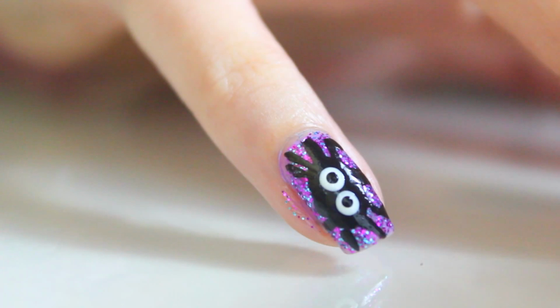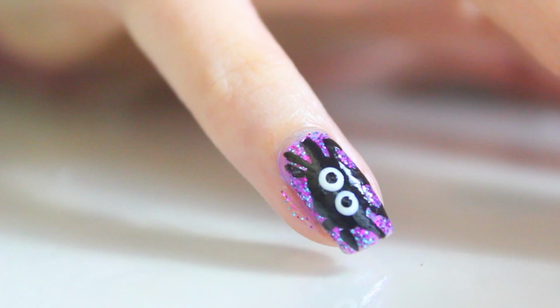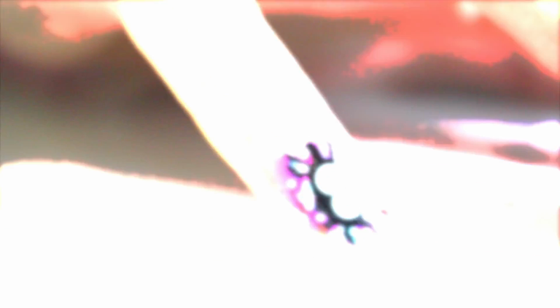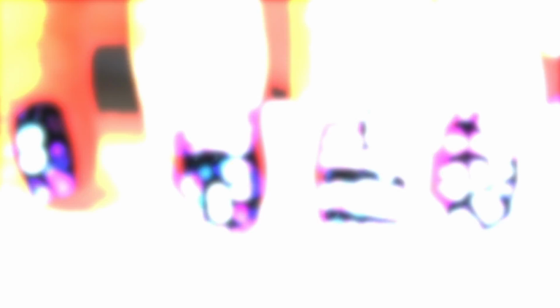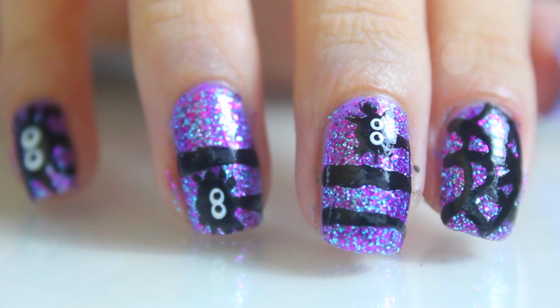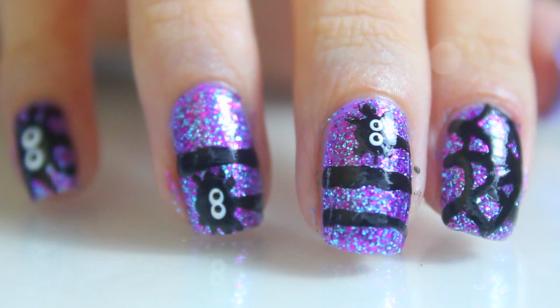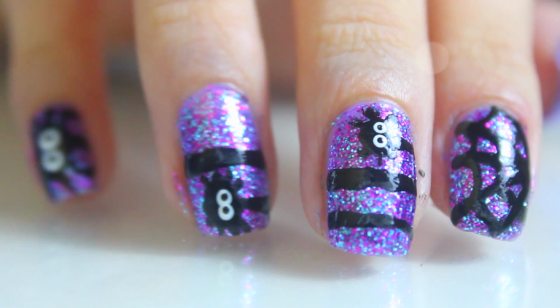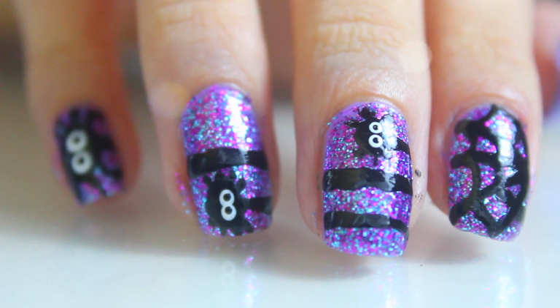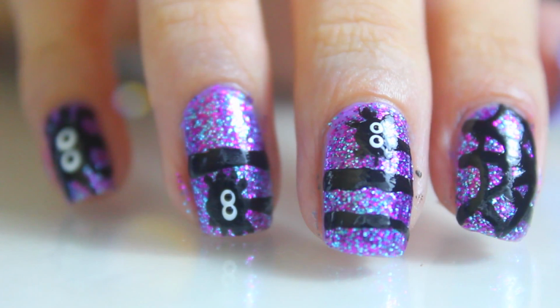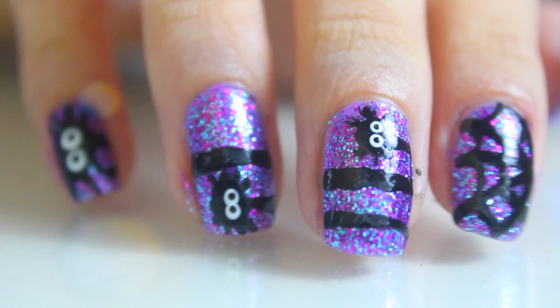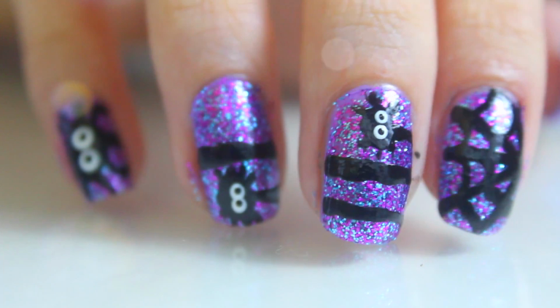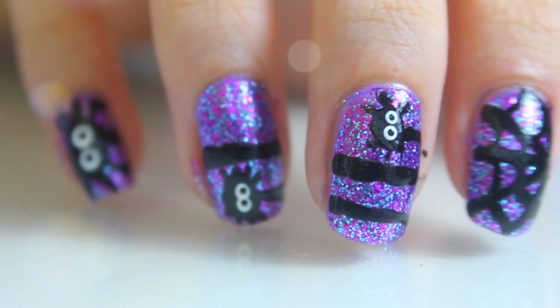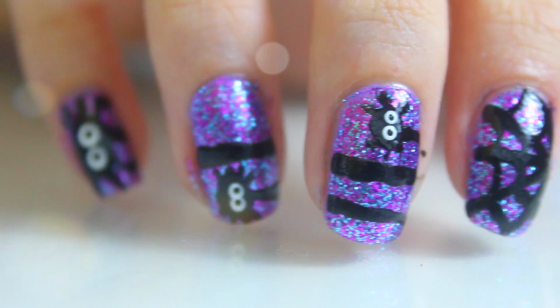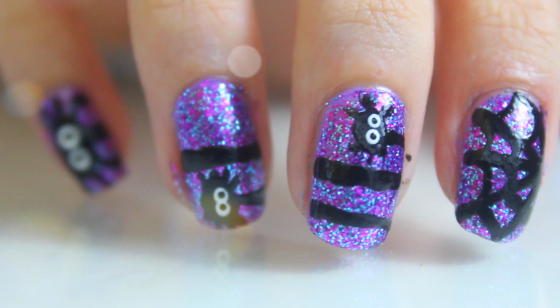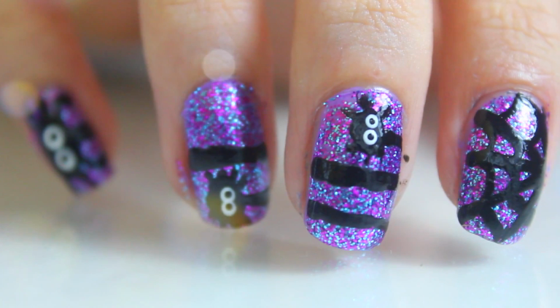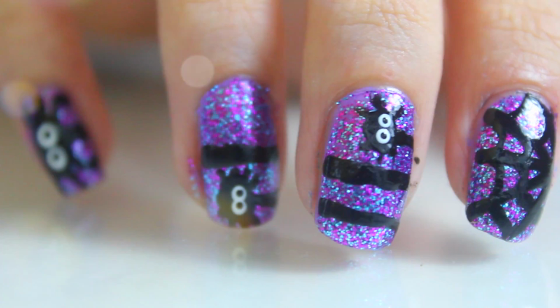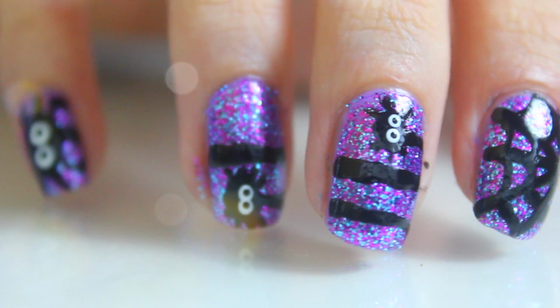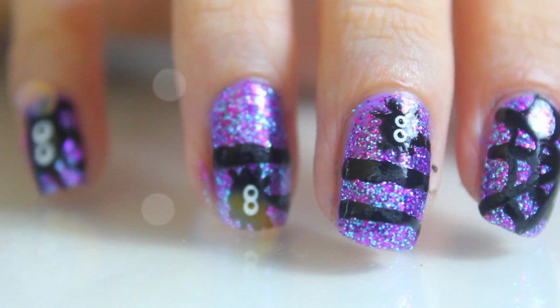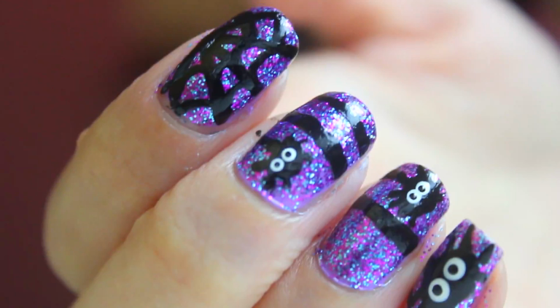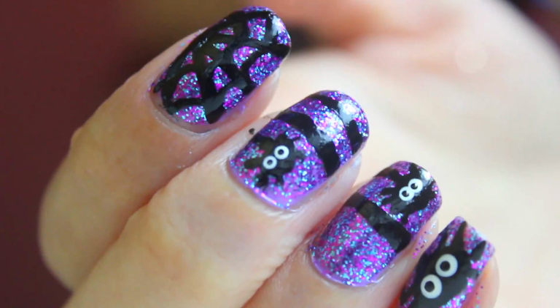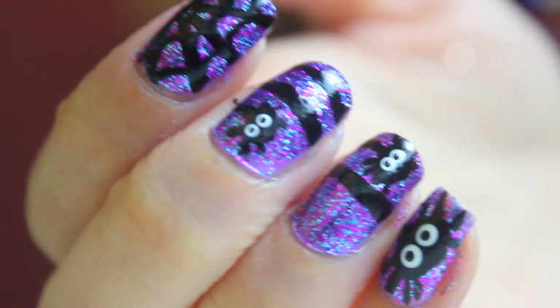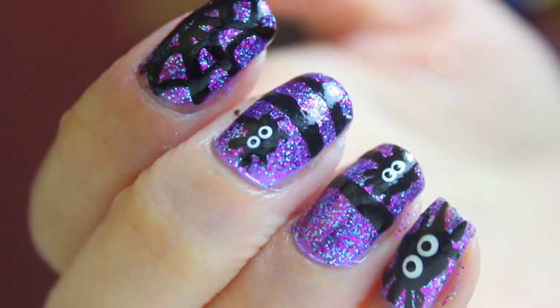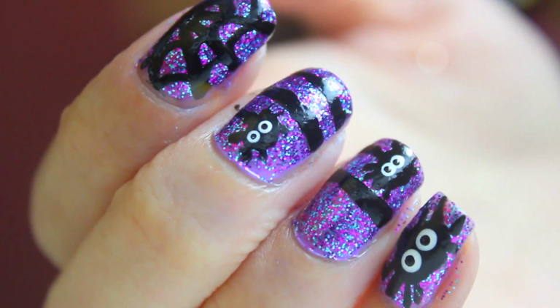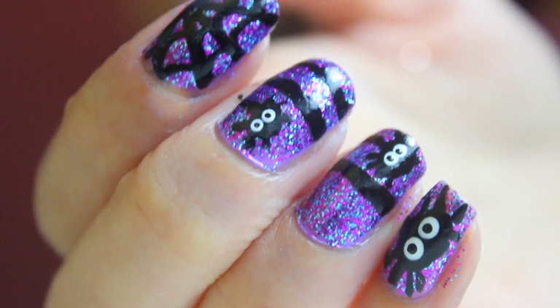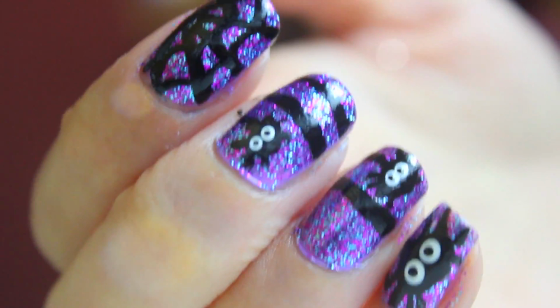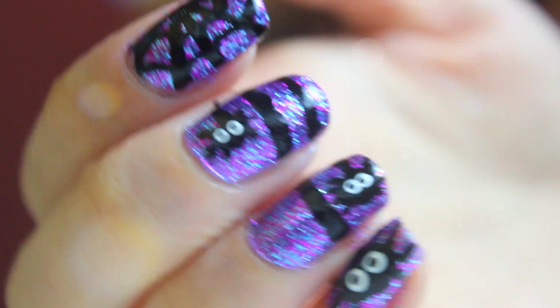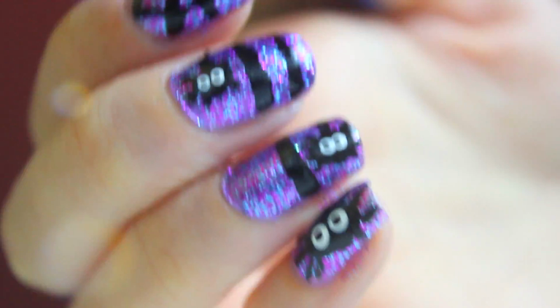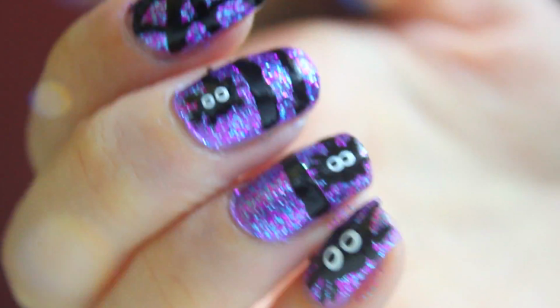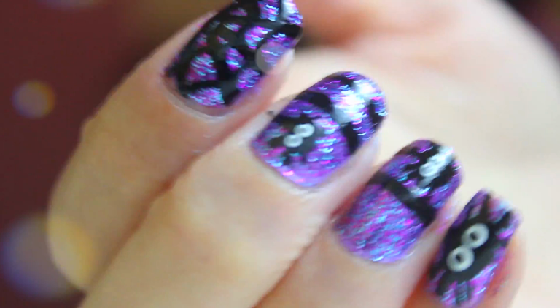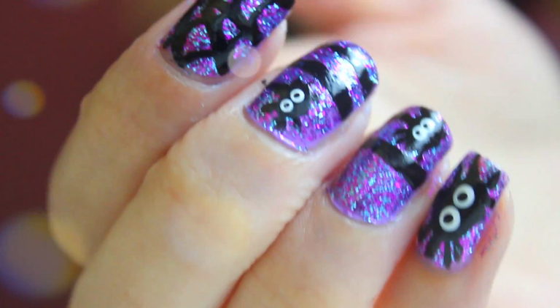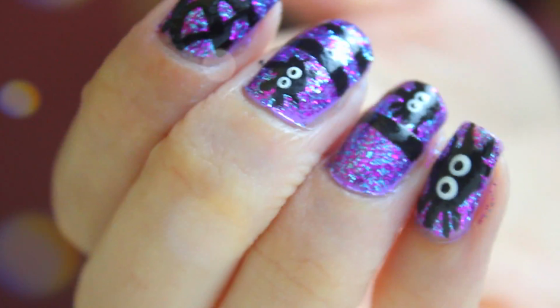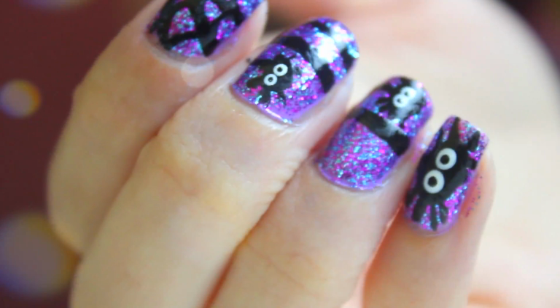This is the final look and I think it's pretty cool — I loved wearing this look.